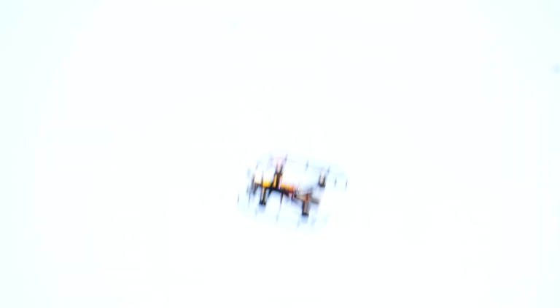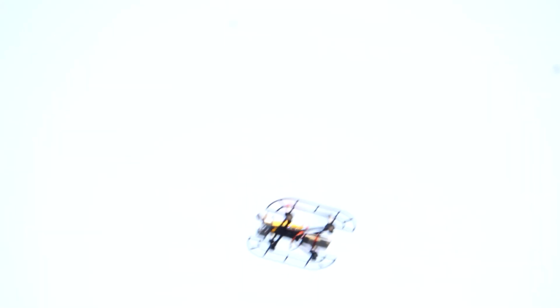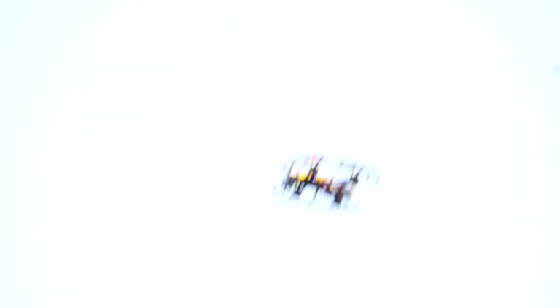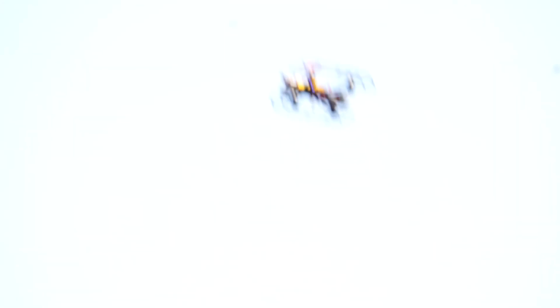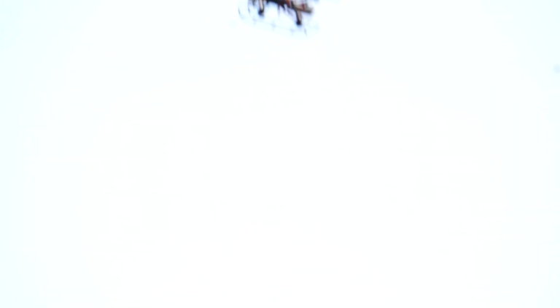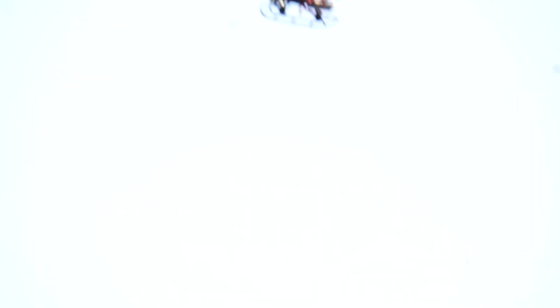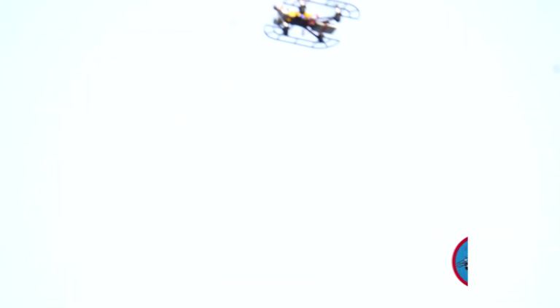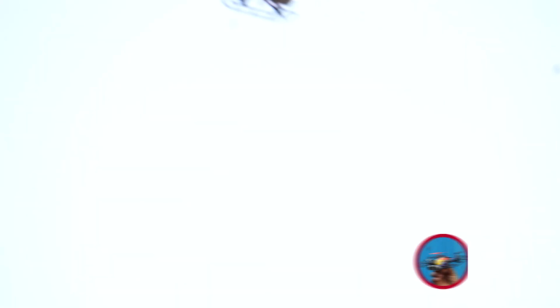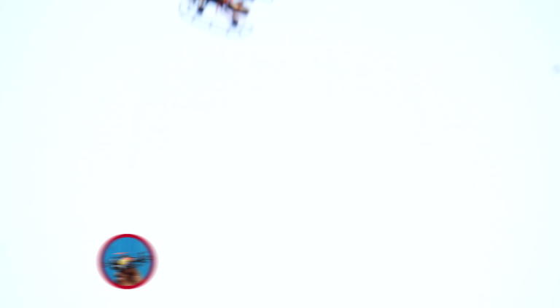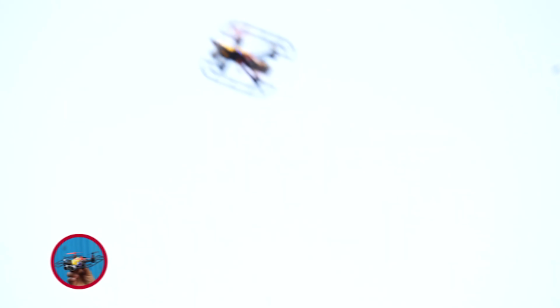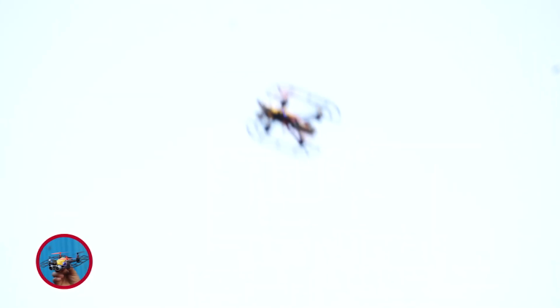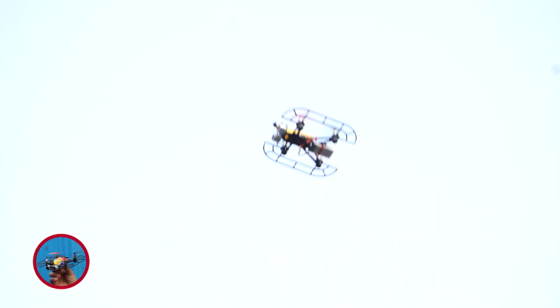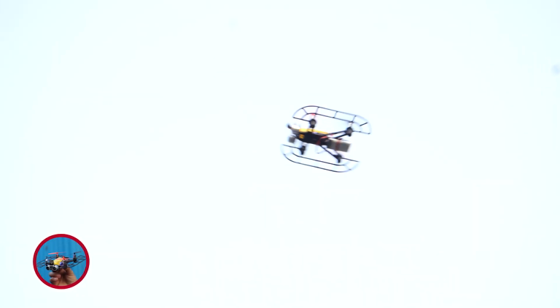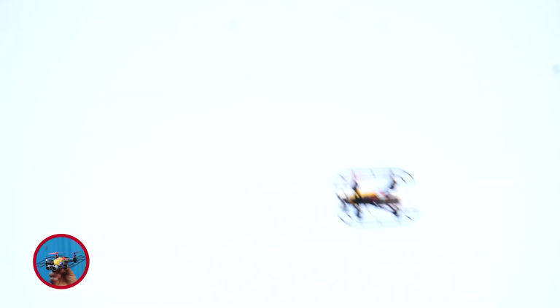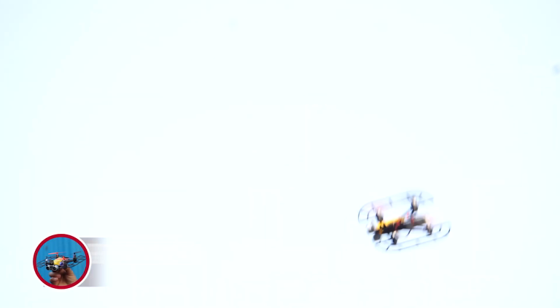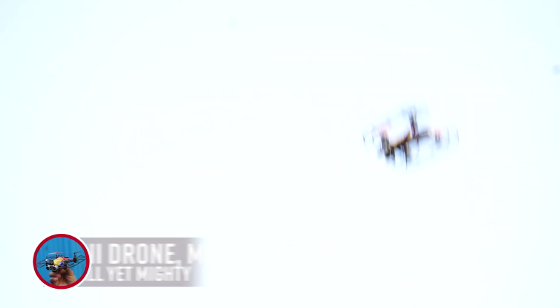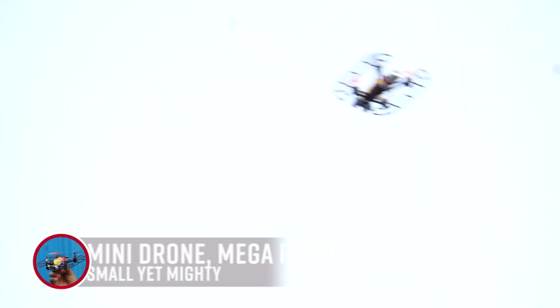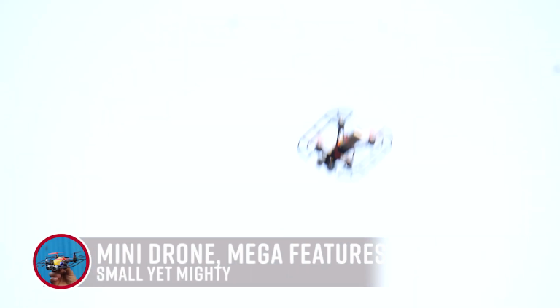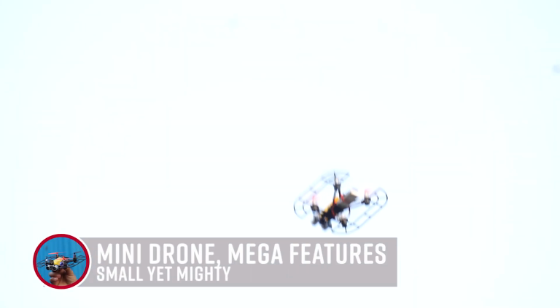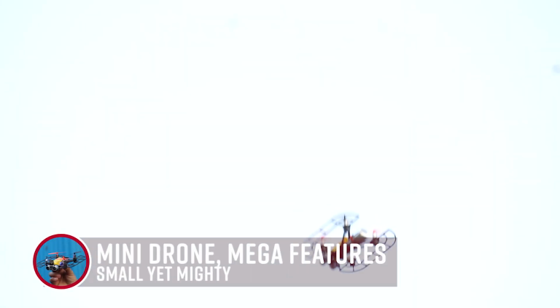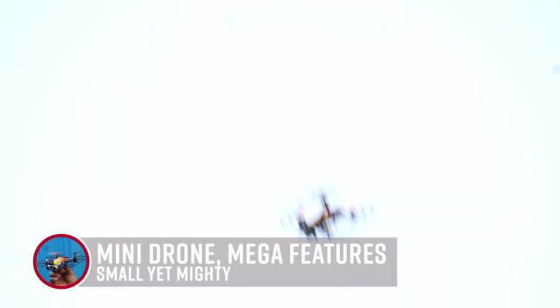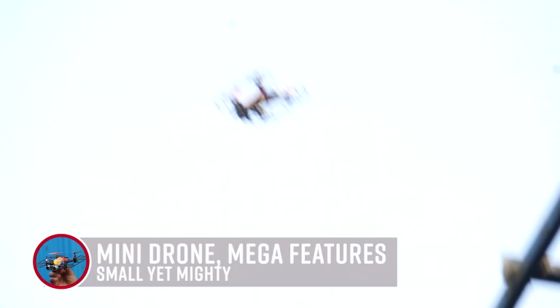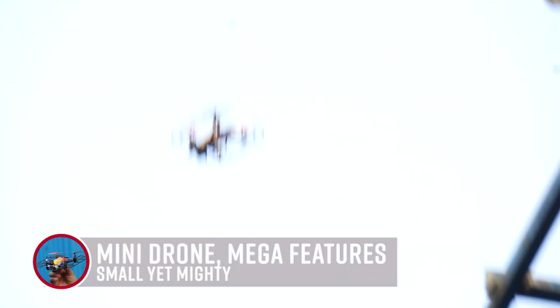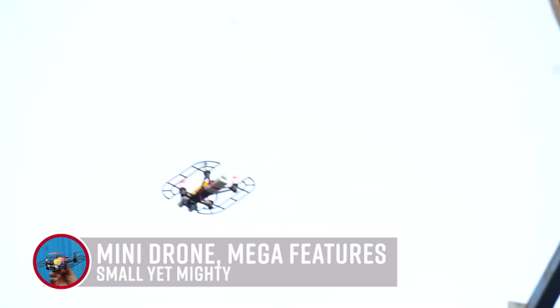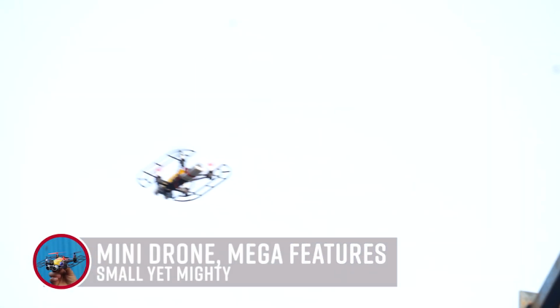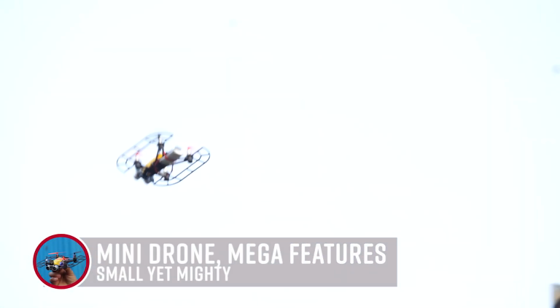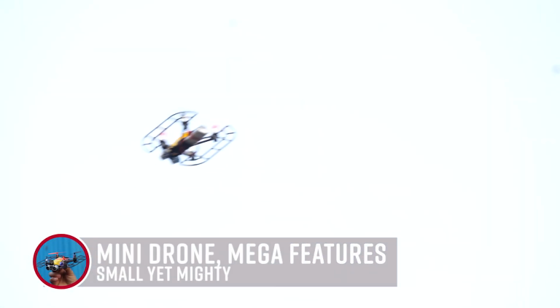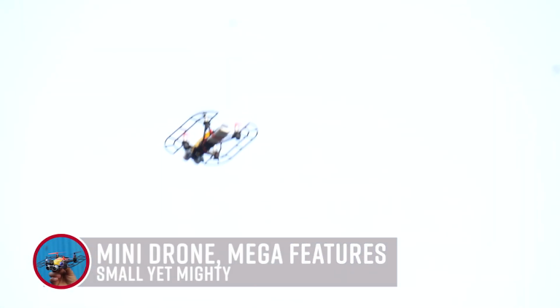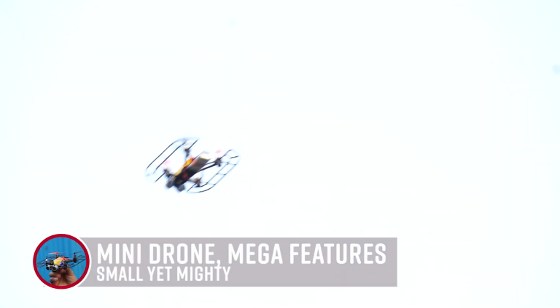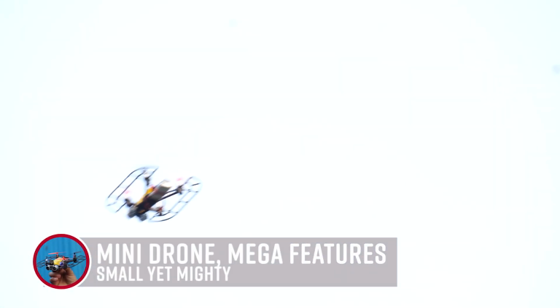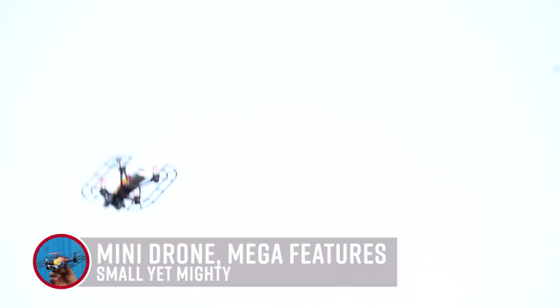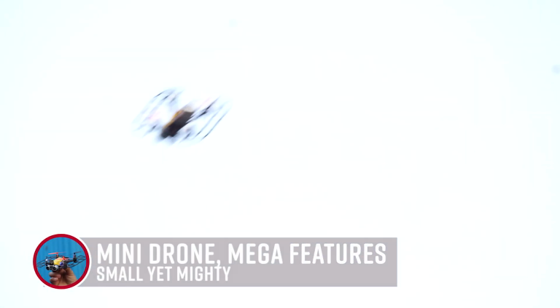Our mini-quadcopter redefines small-scale drones with huge capabilities since it is dependable, intelligent, and small.